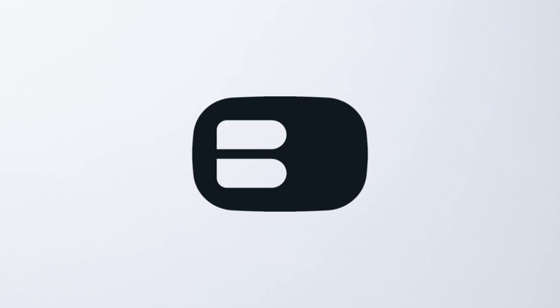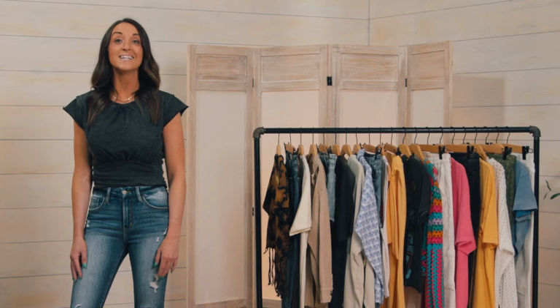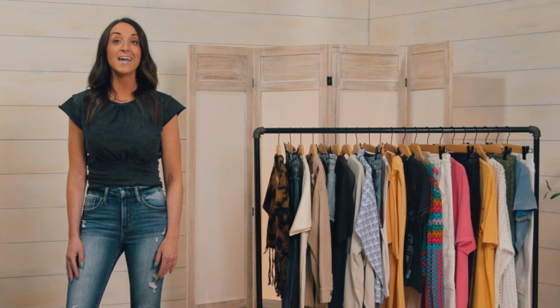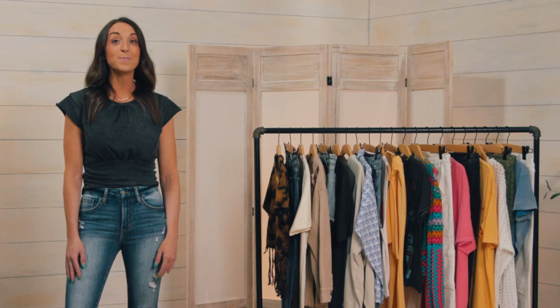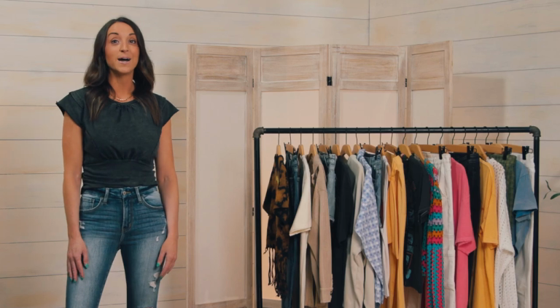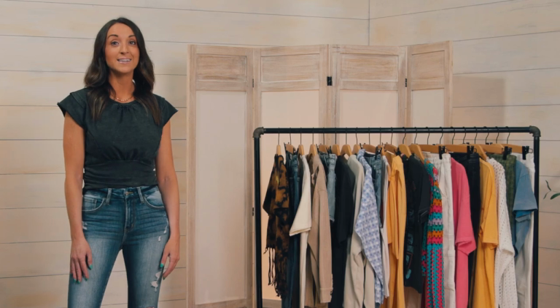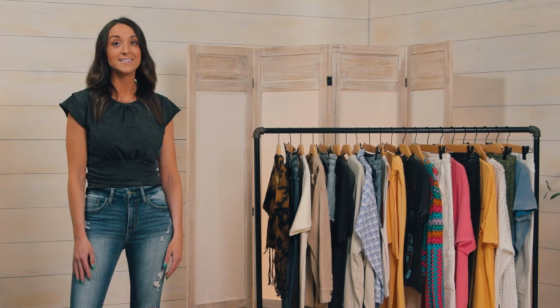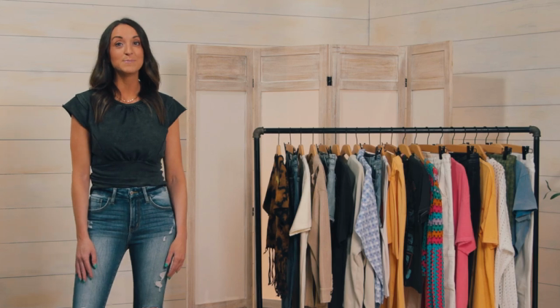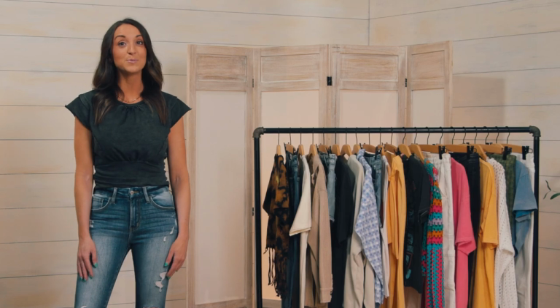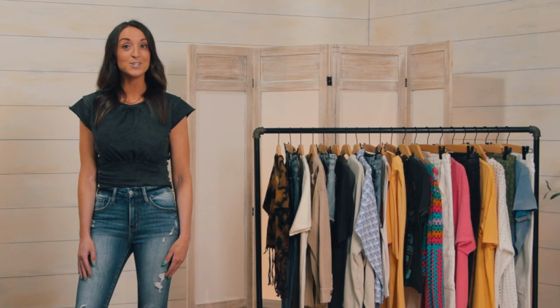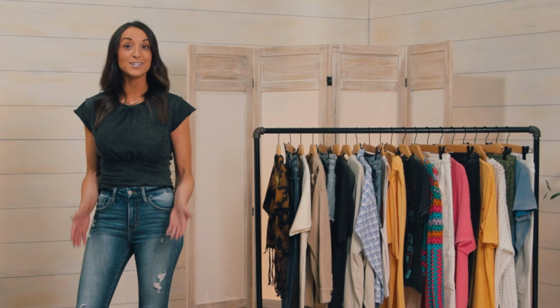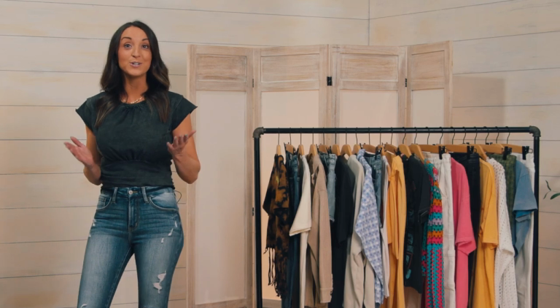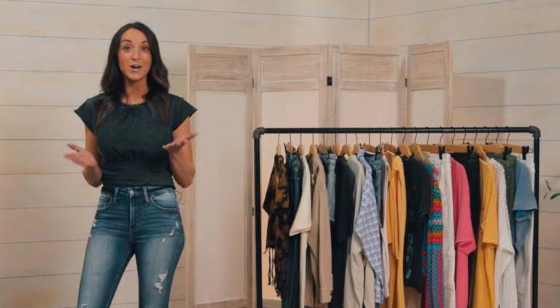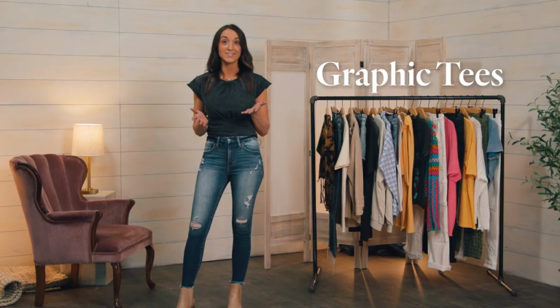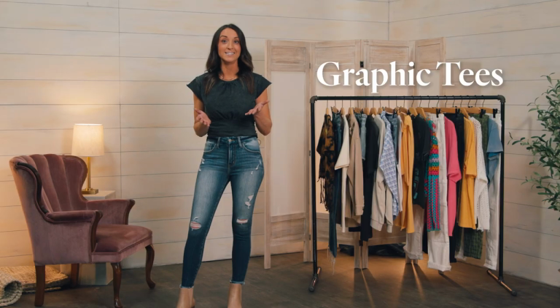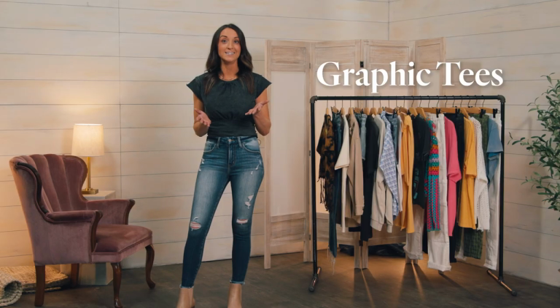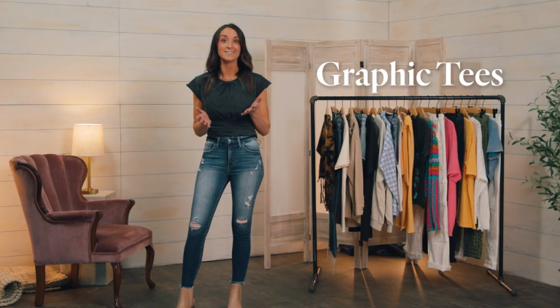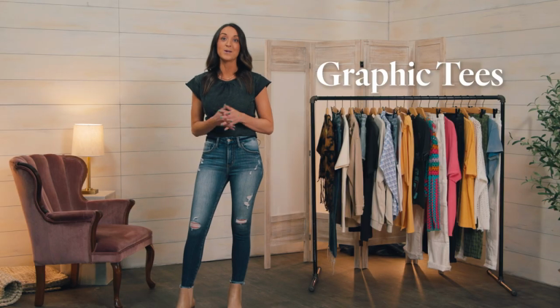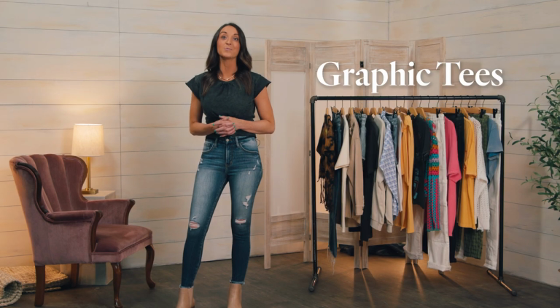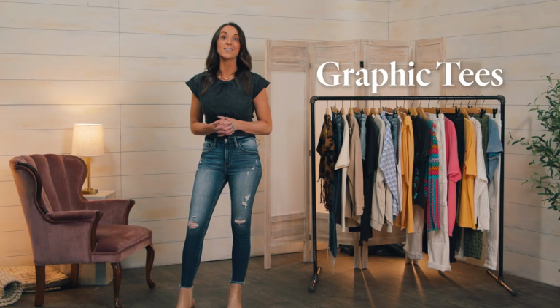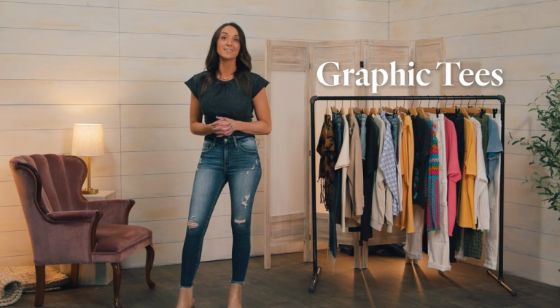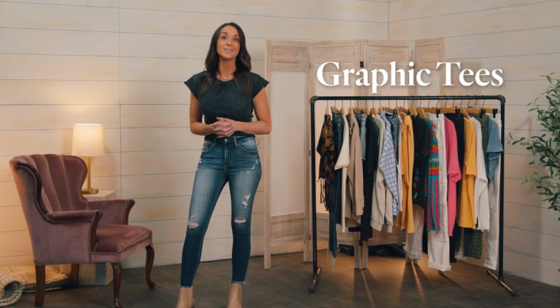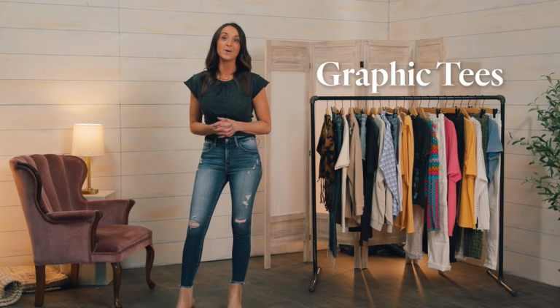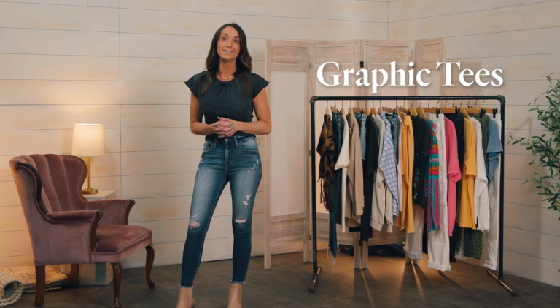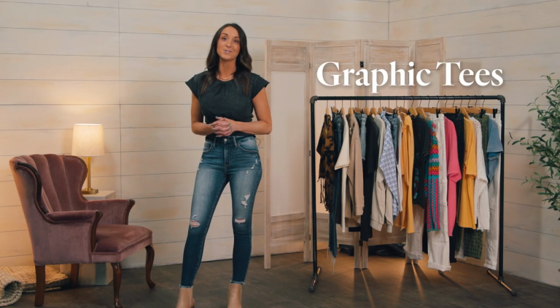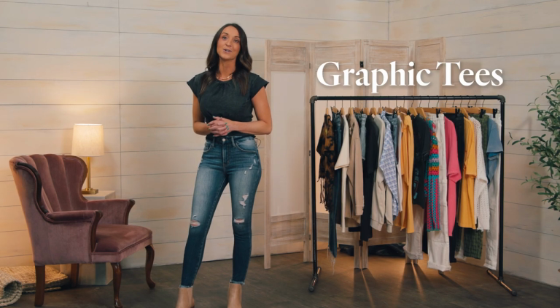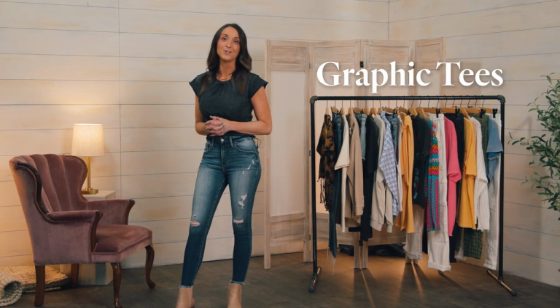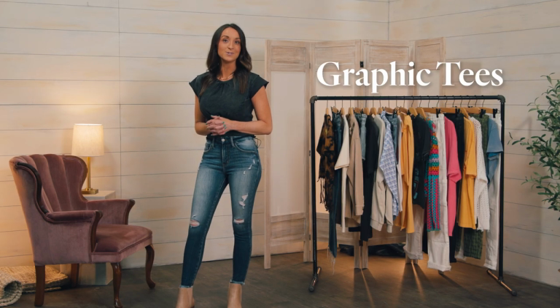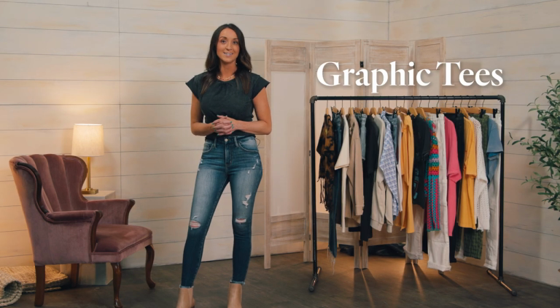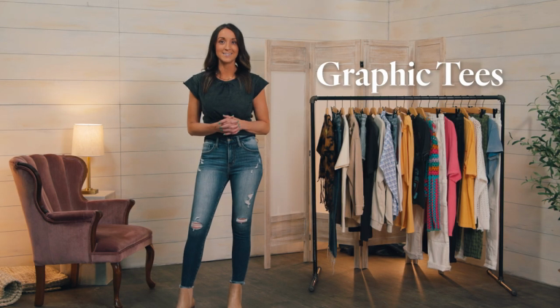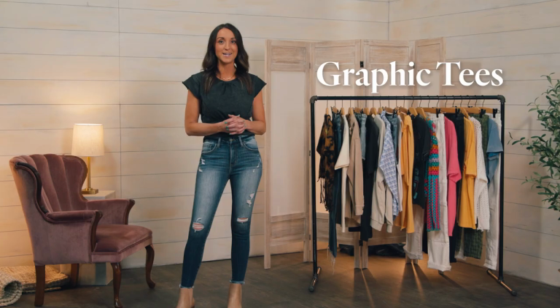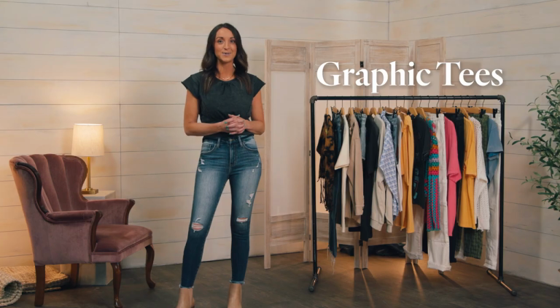Today on Behind the Scenes, we're talking graphic tees, and we're rethinking ways to wear your new closet staple.